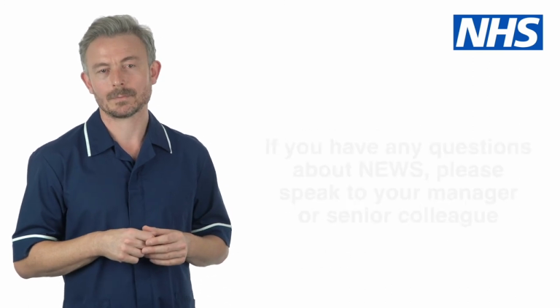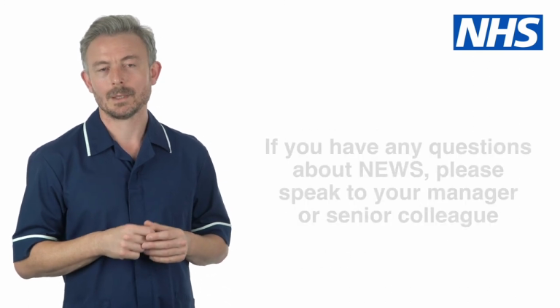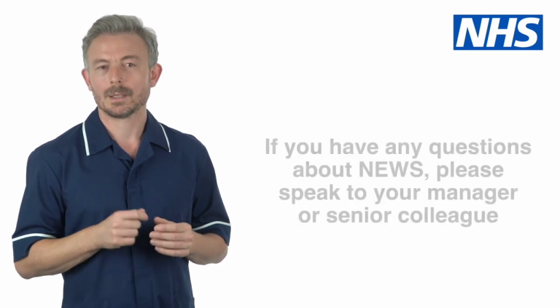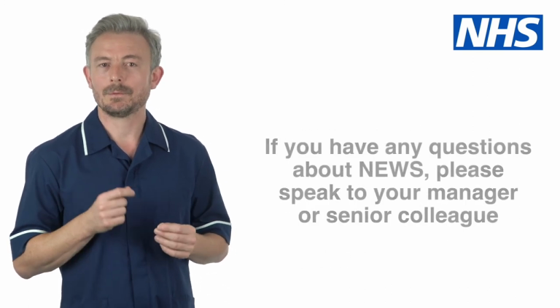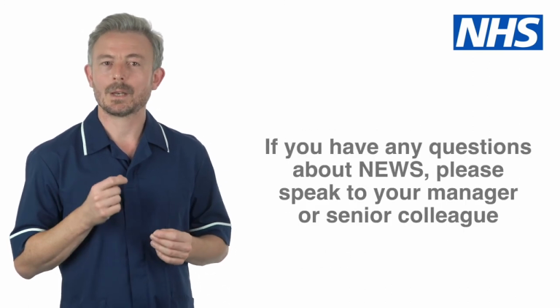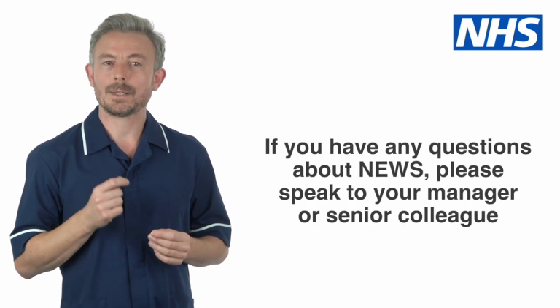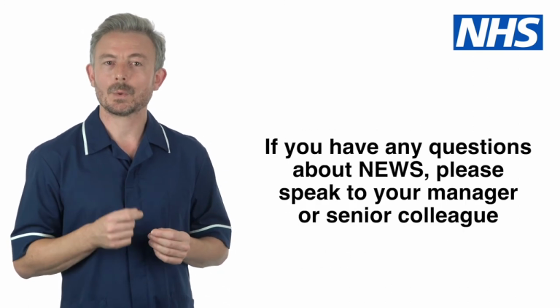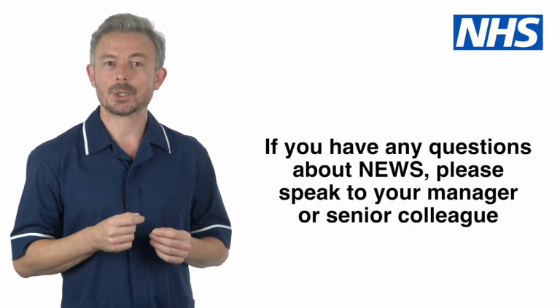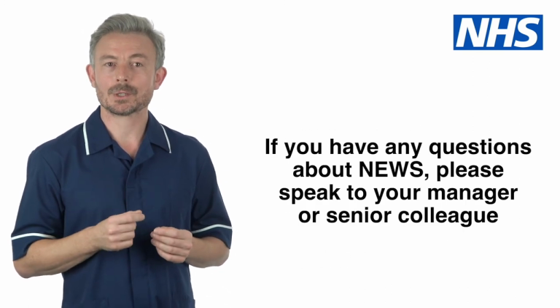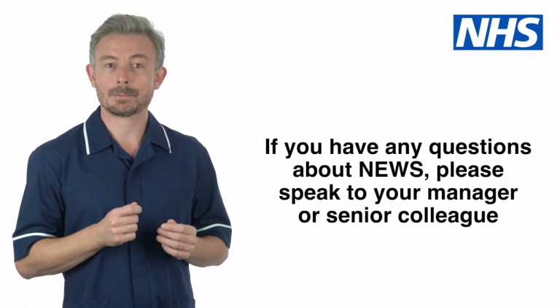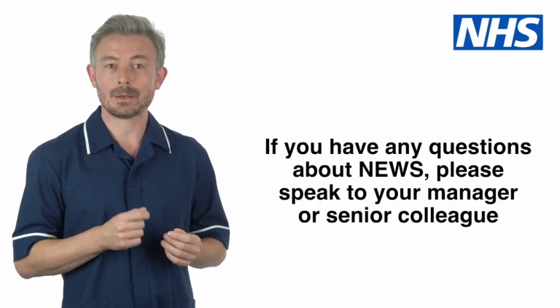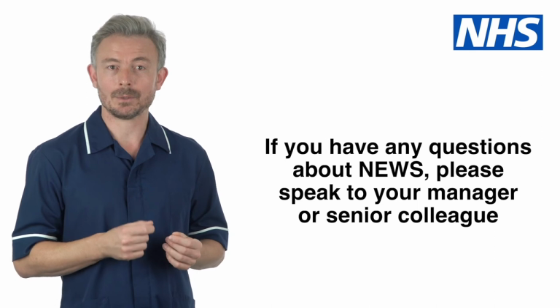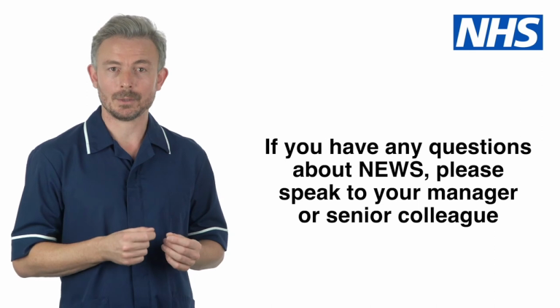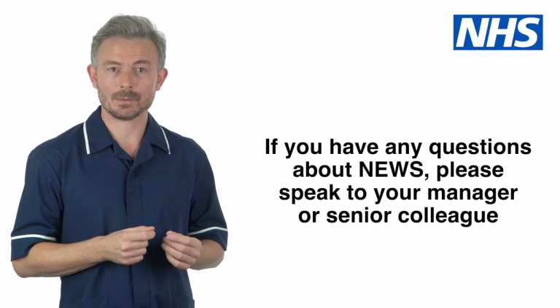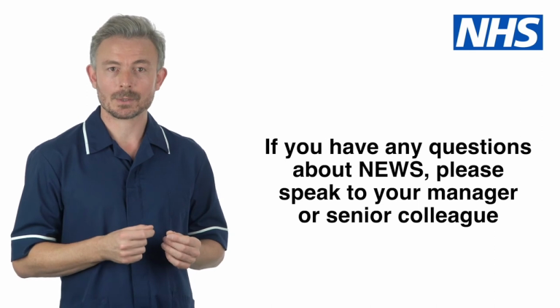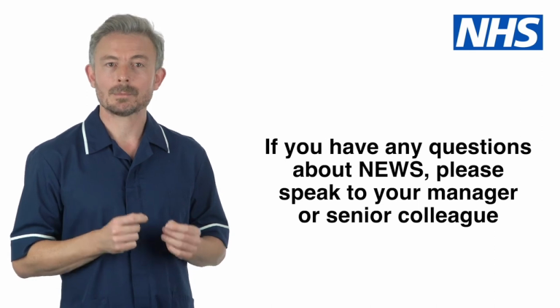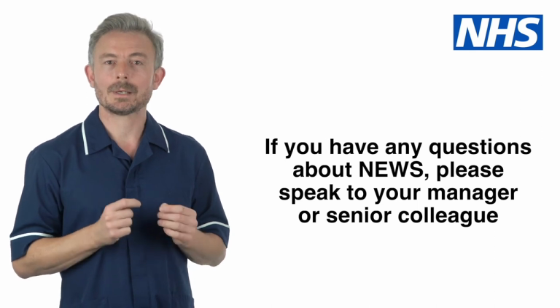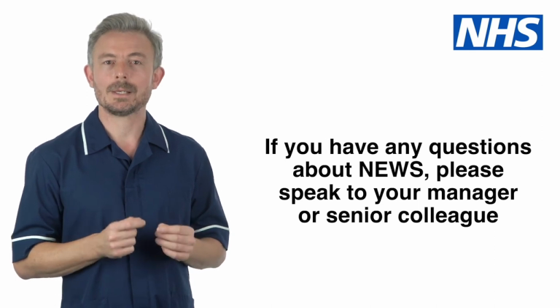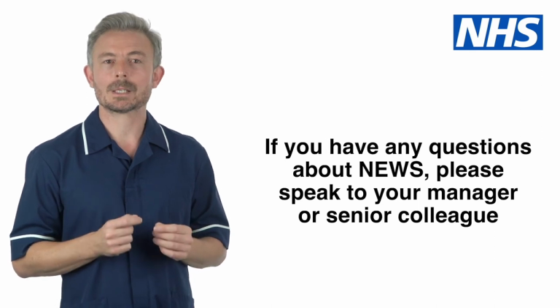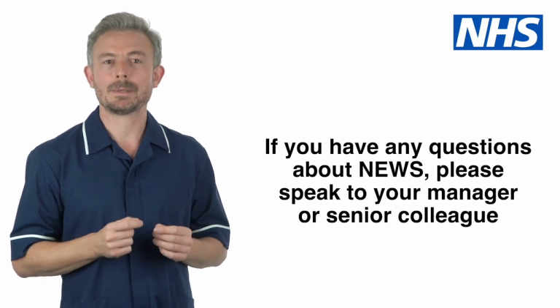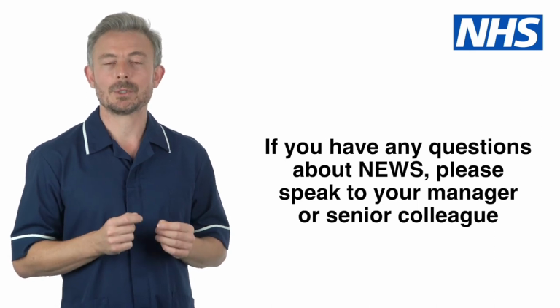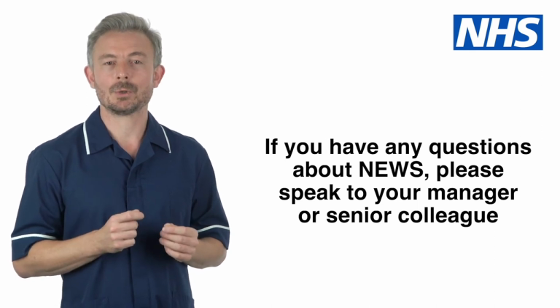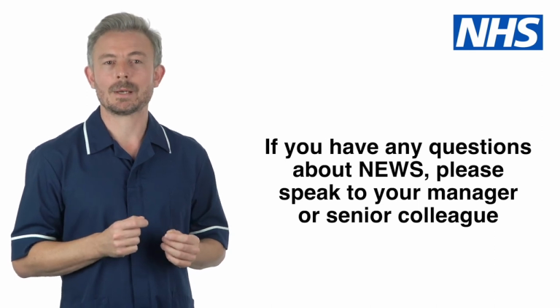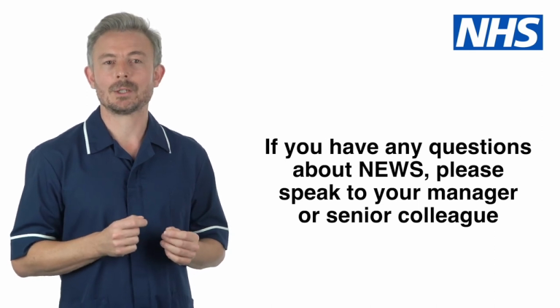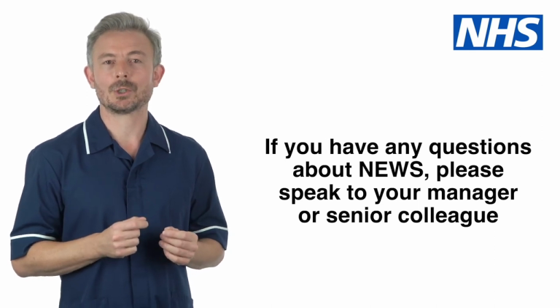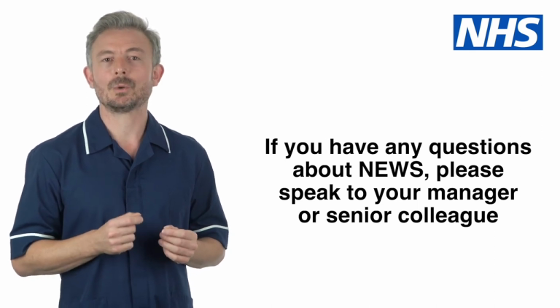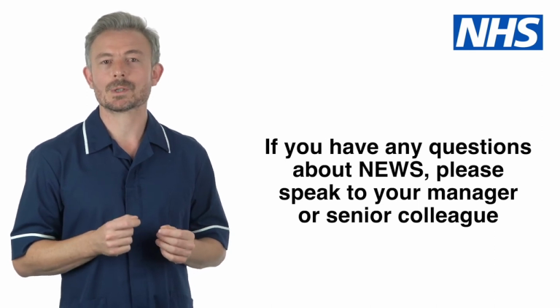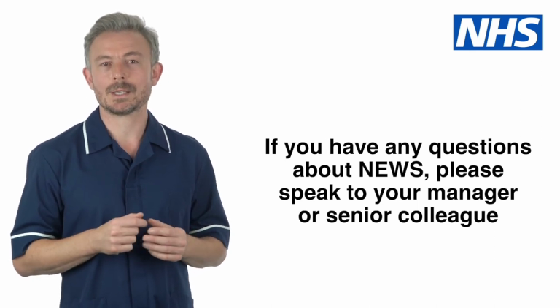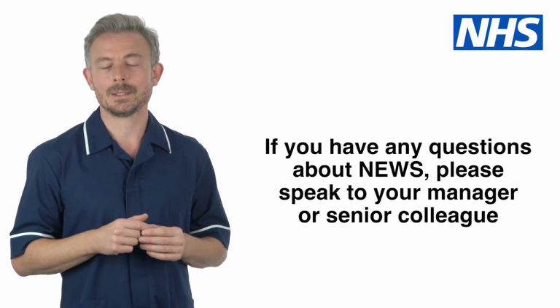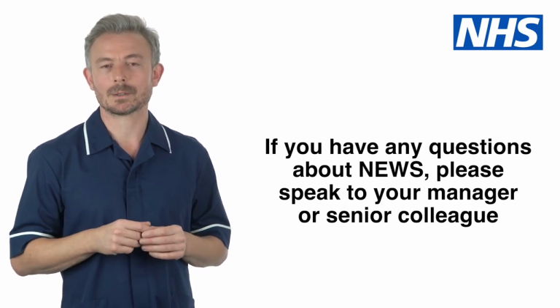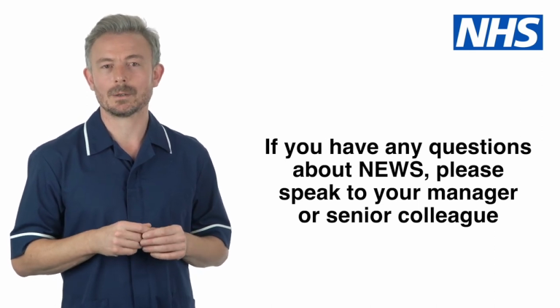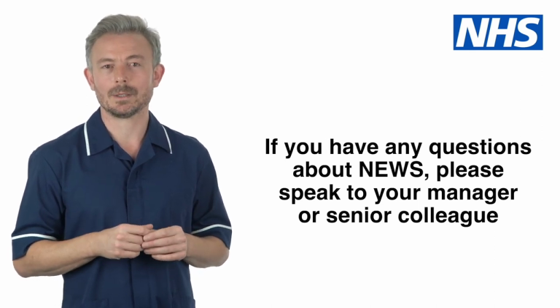If you have any questions about NEWS, please speak to your manager or senior colleague.